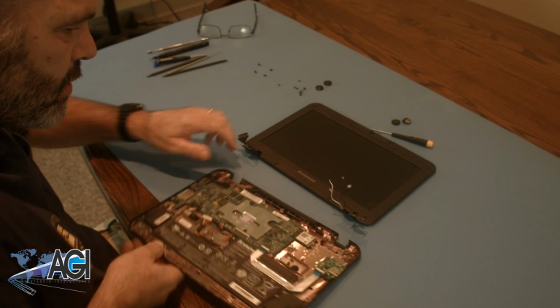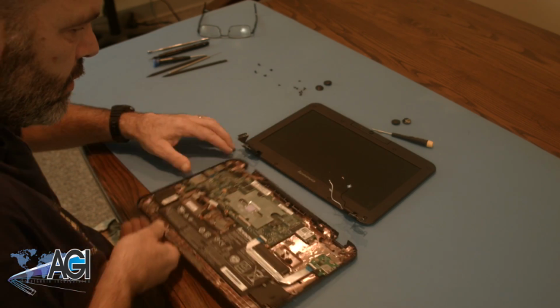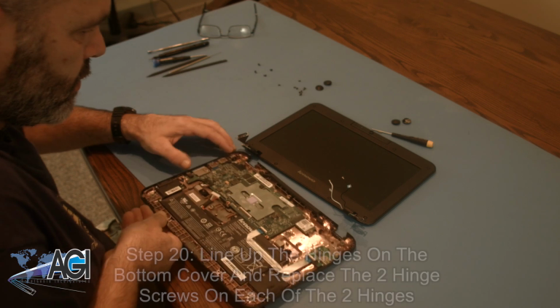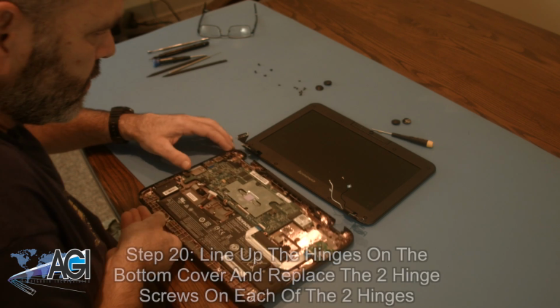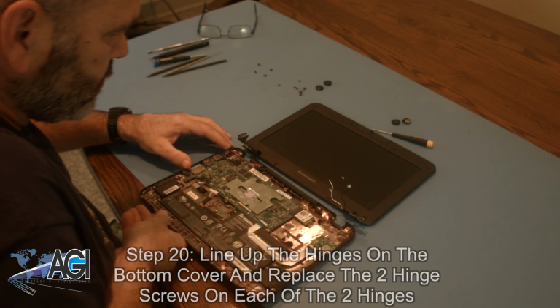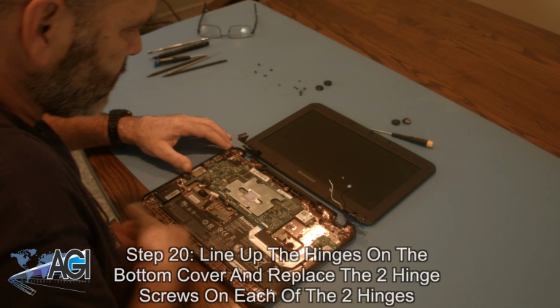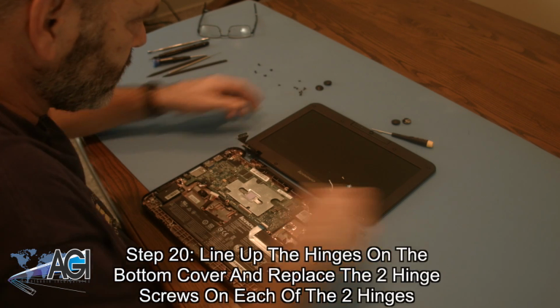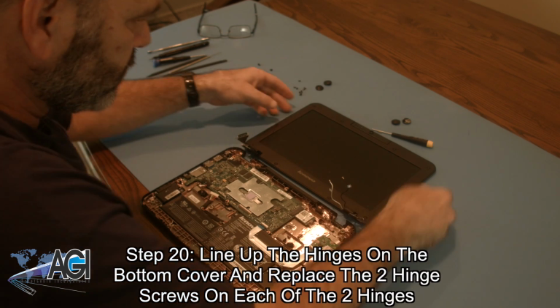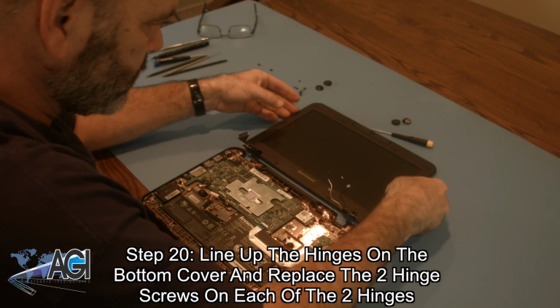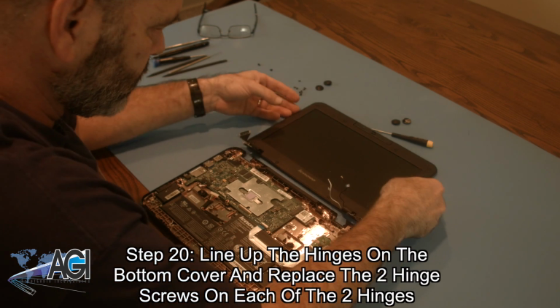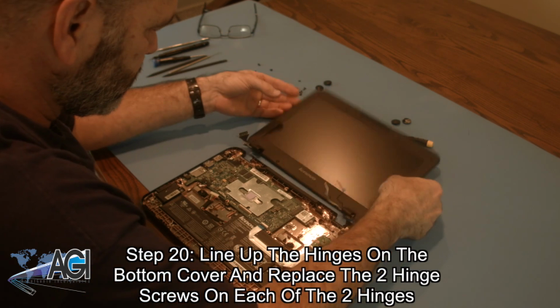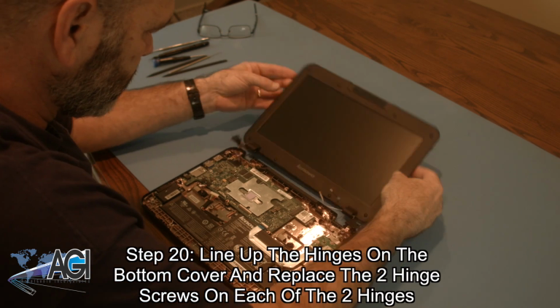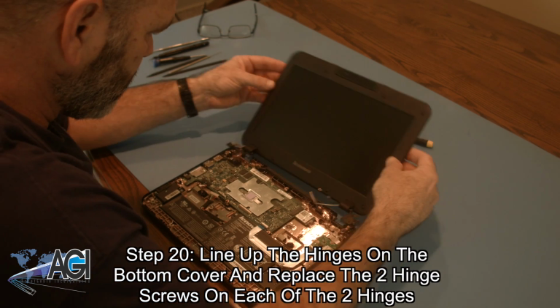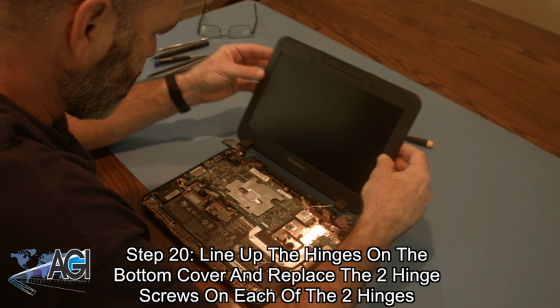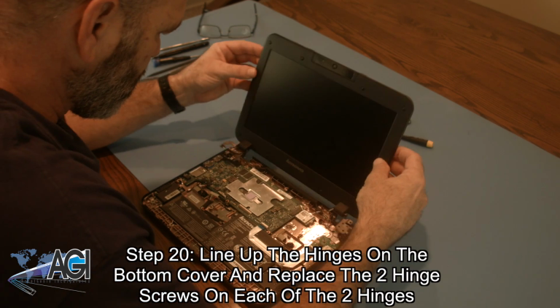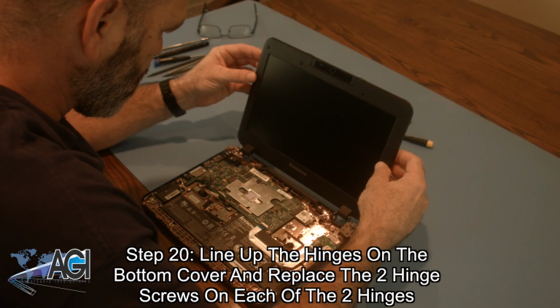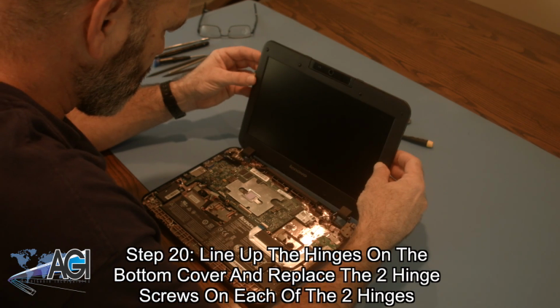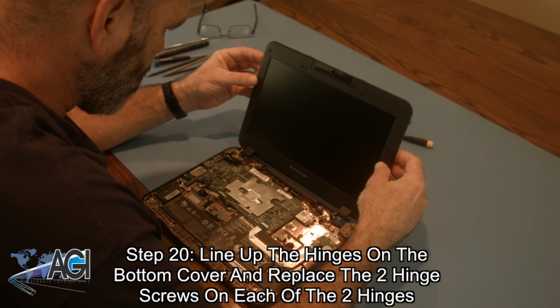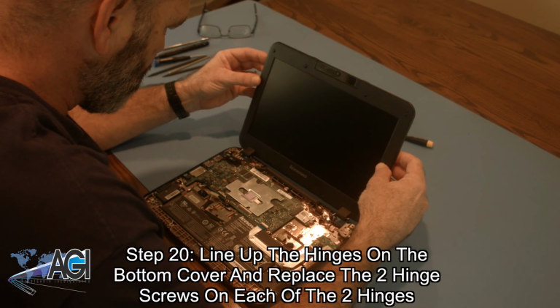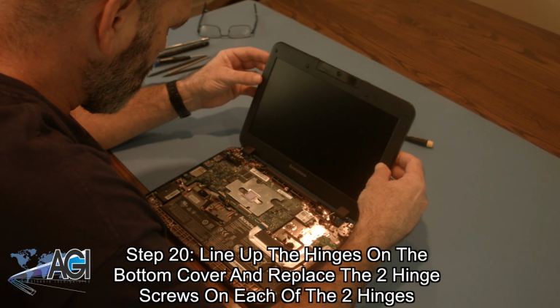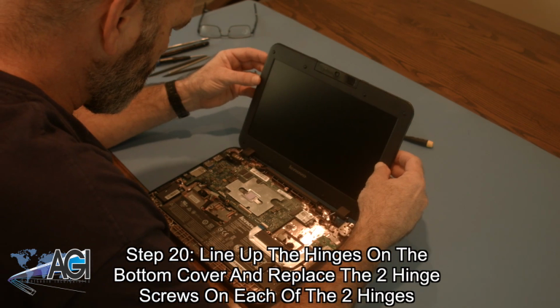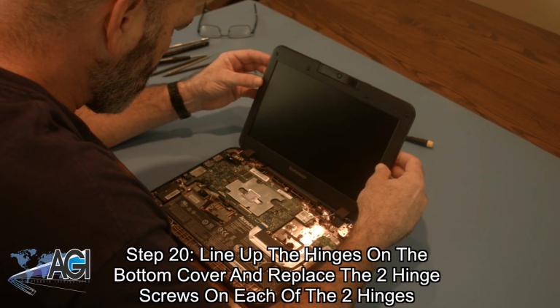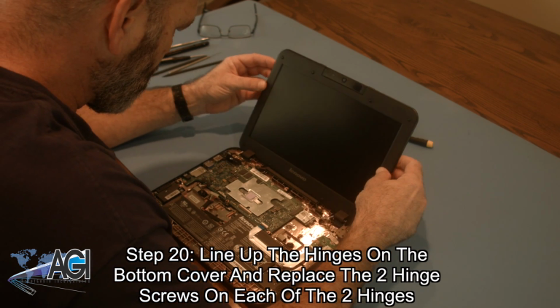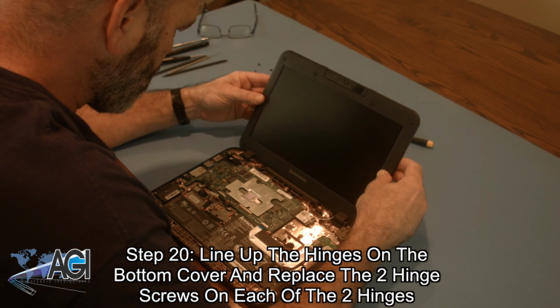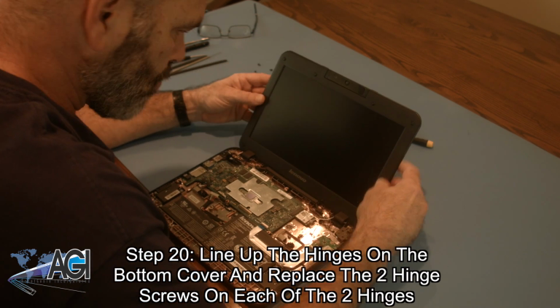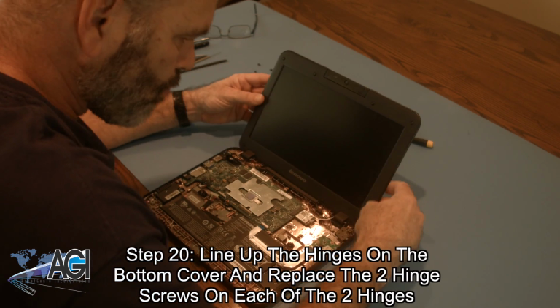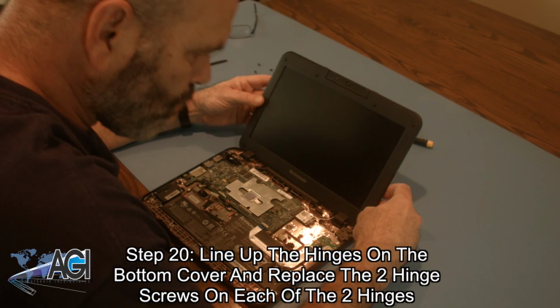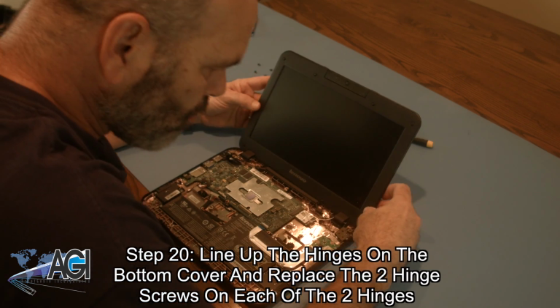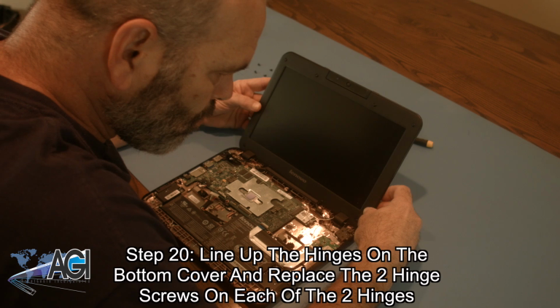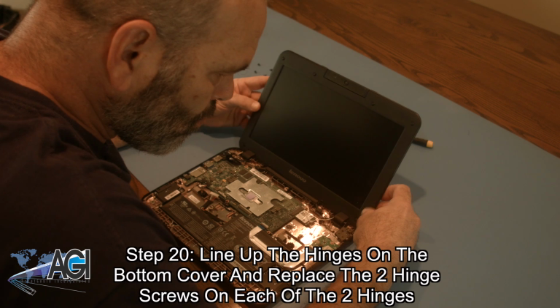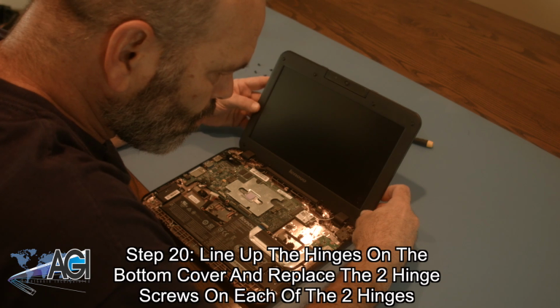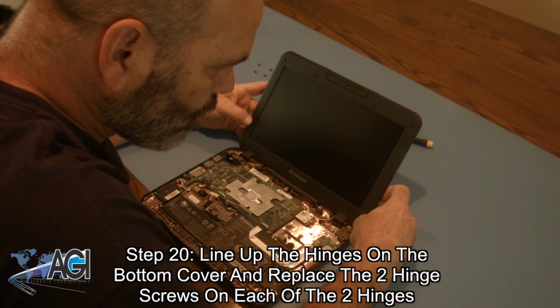Next, you will line up the hinges on the bottom cover and replace the two hinge screws on each of the two hinges.